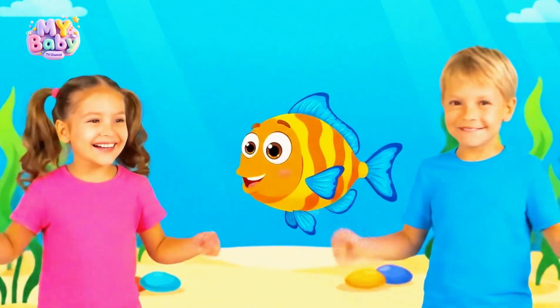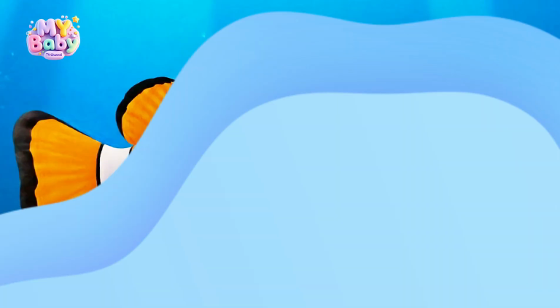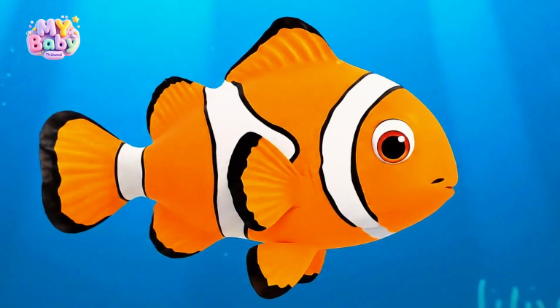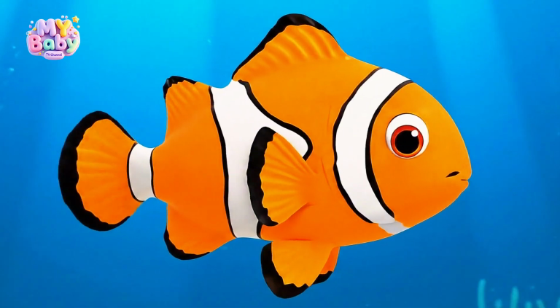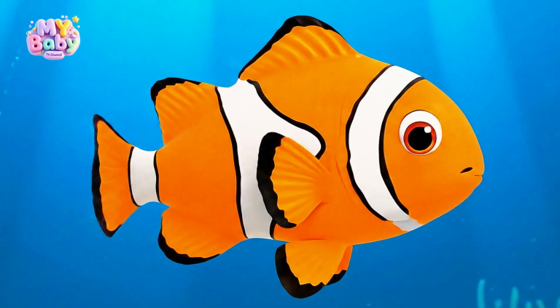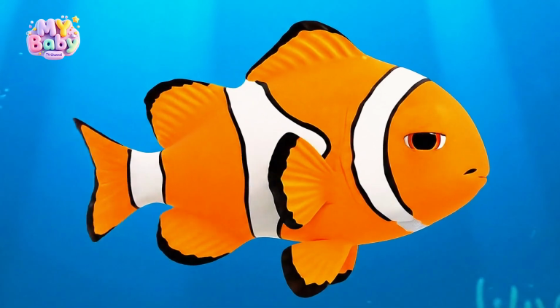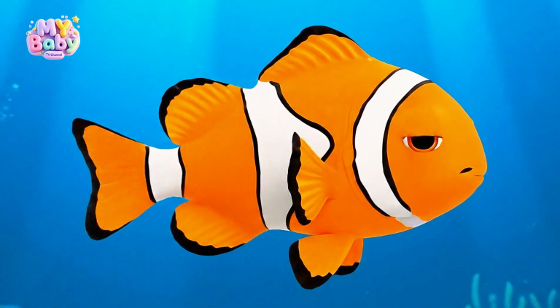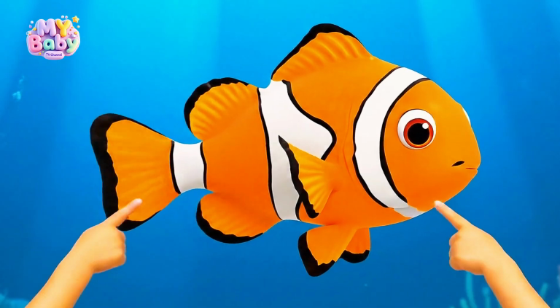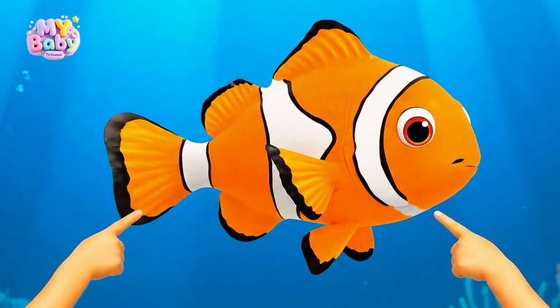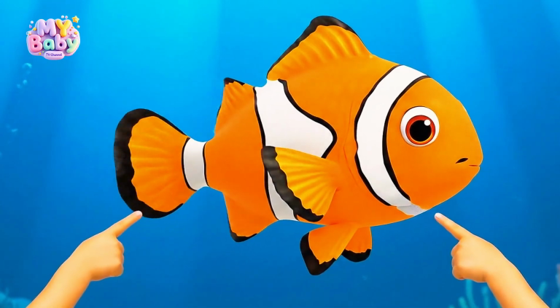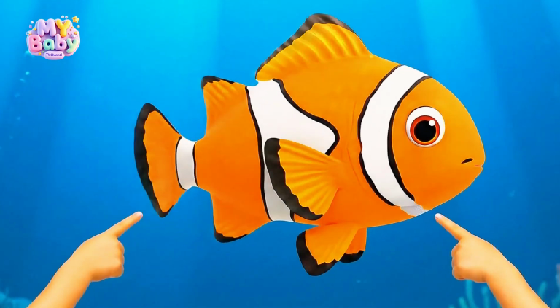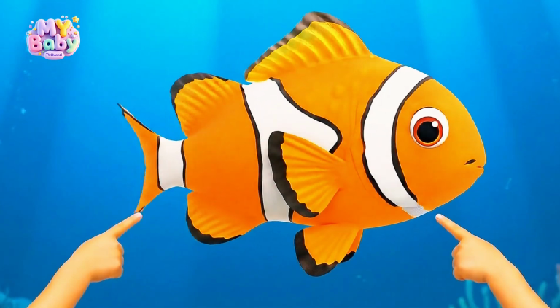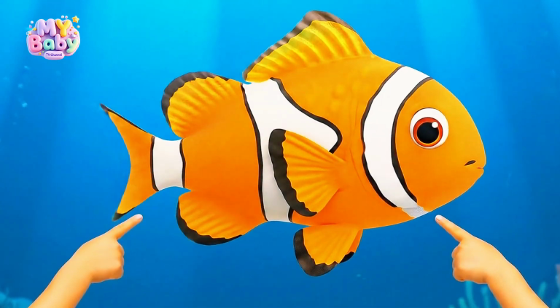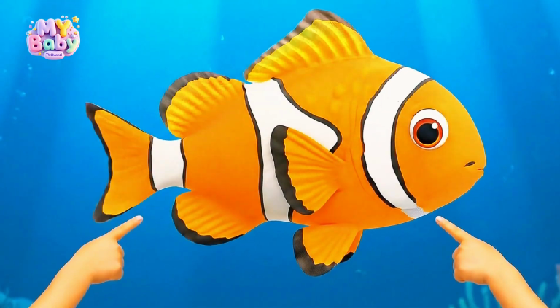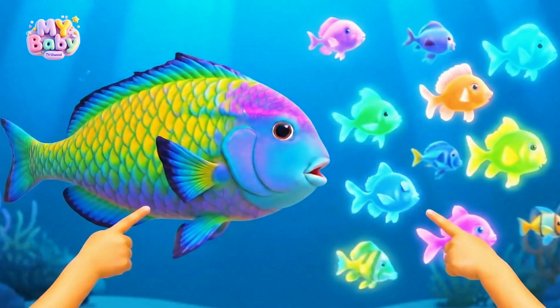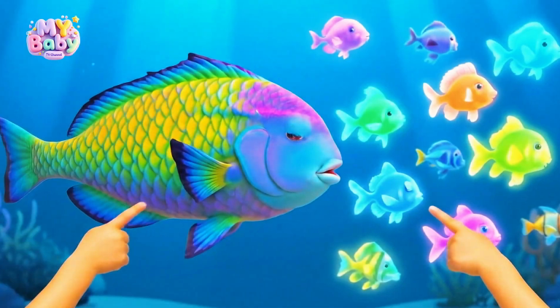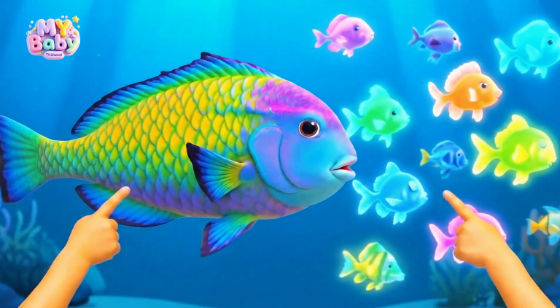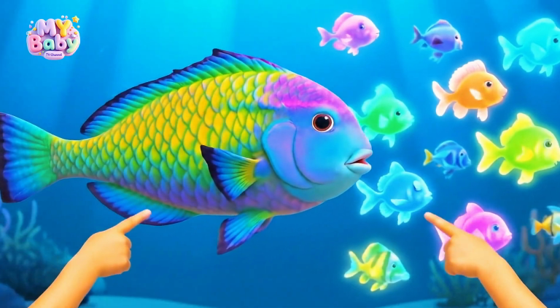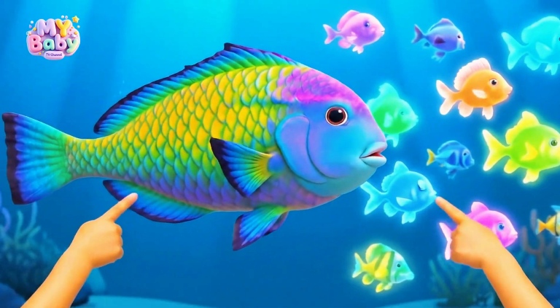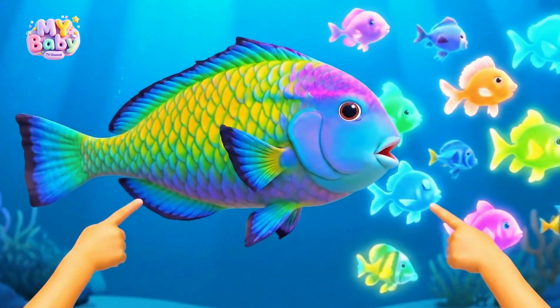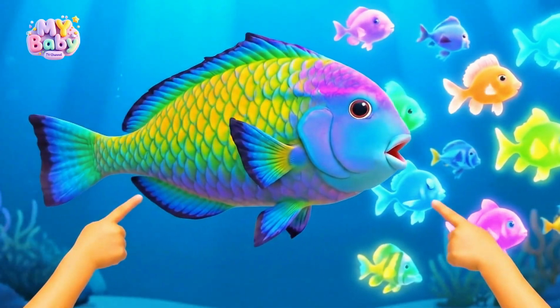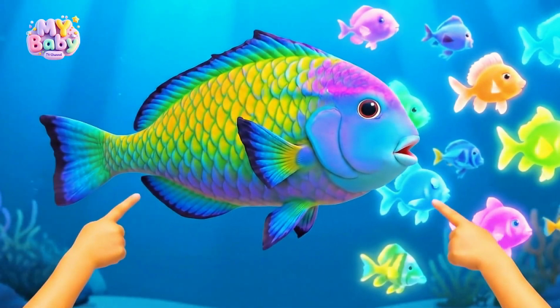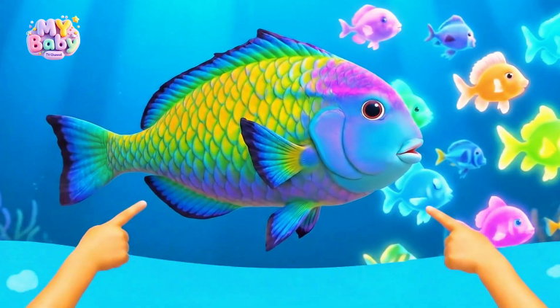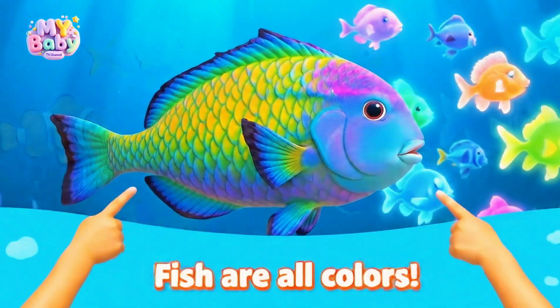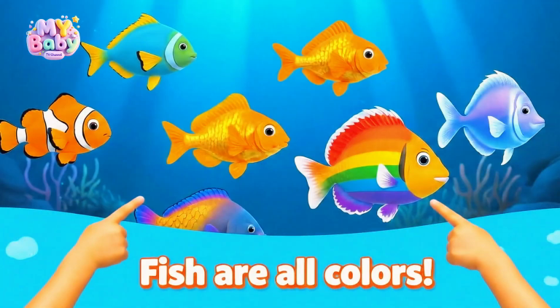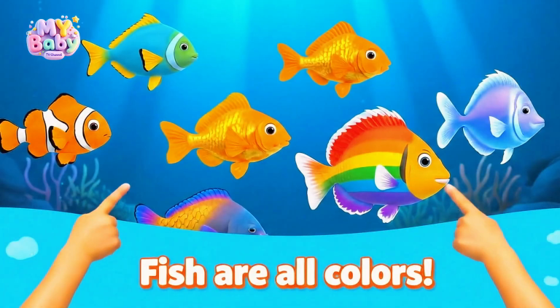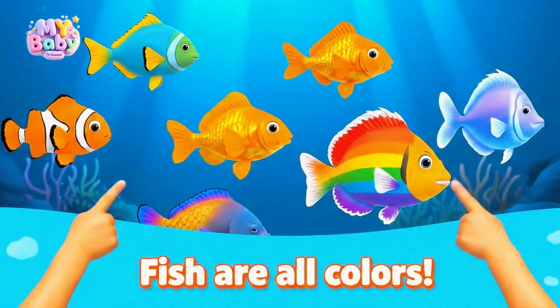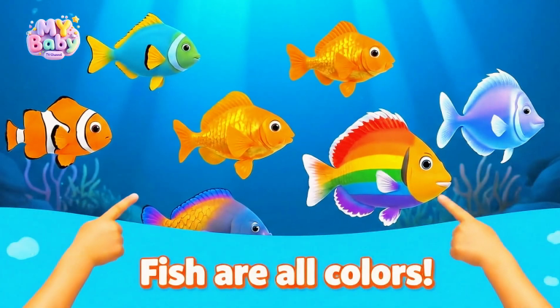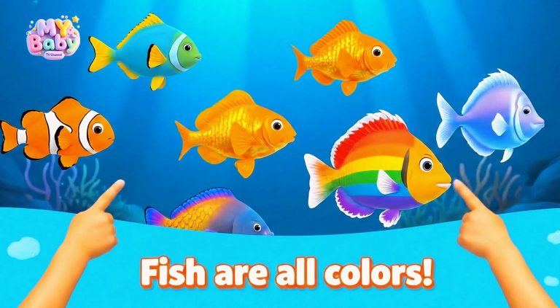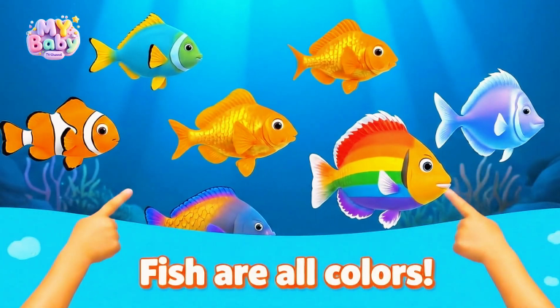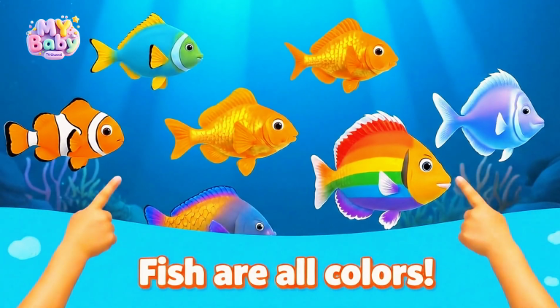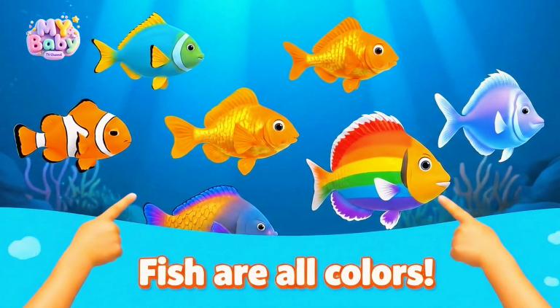Fish come in so many colors: orange, yellow, blue, even rainbow.